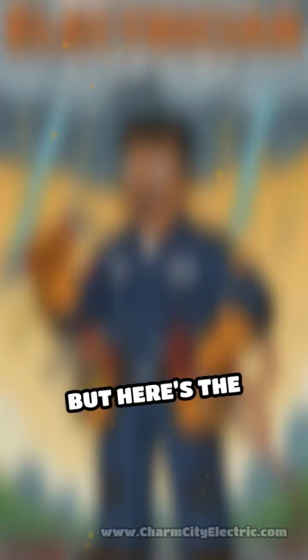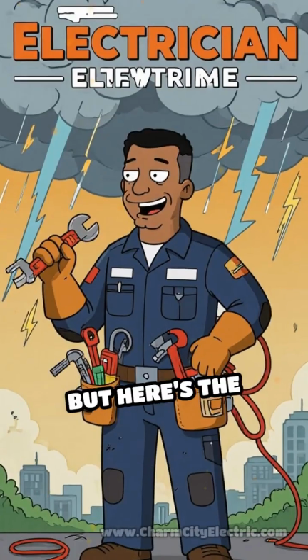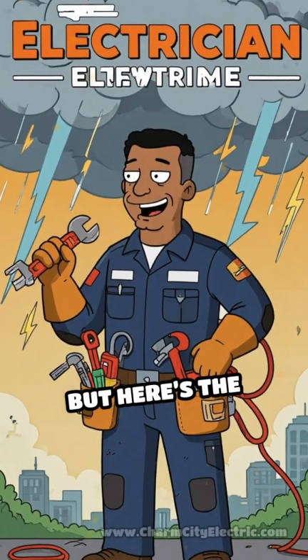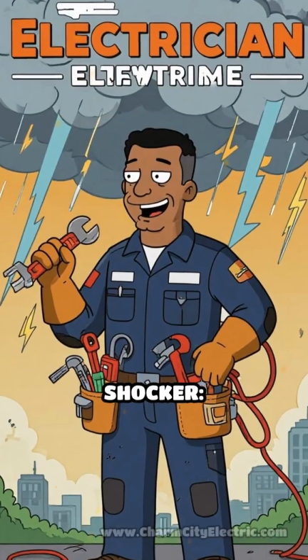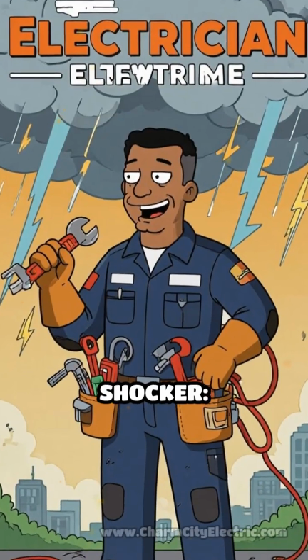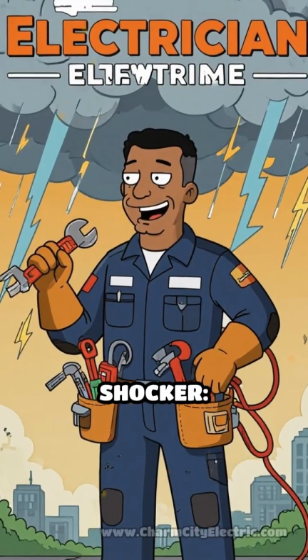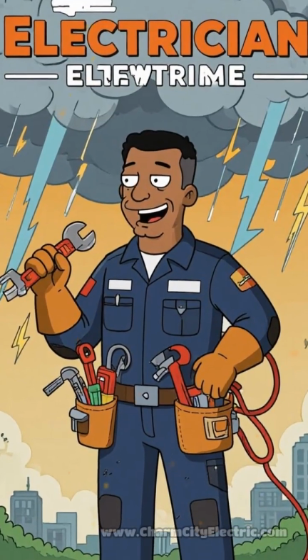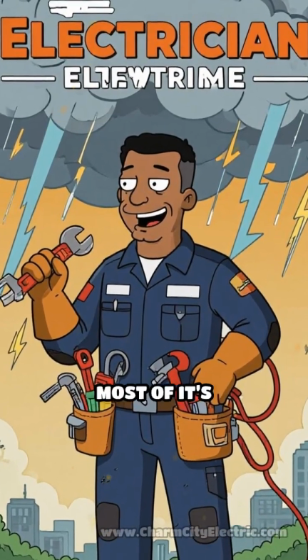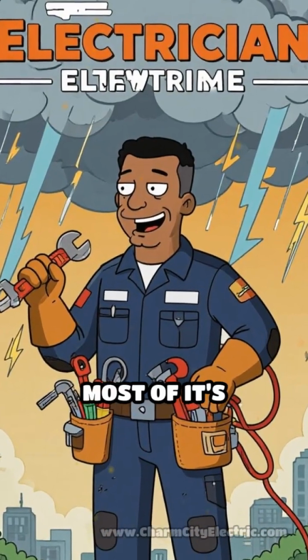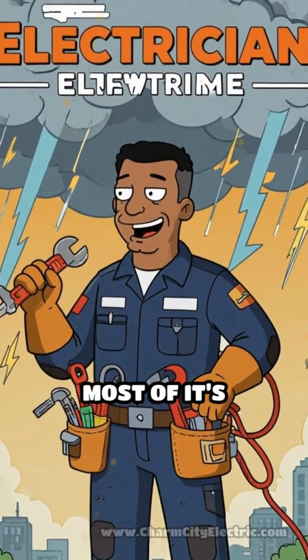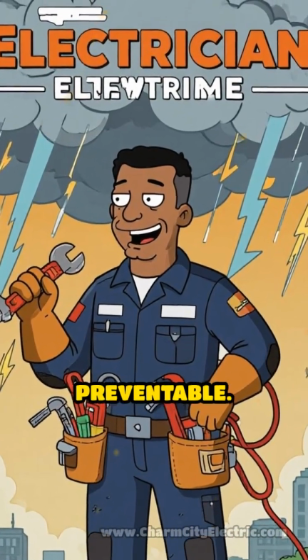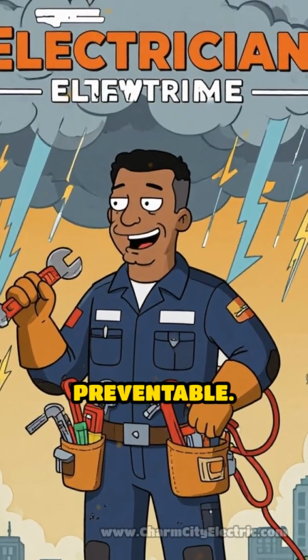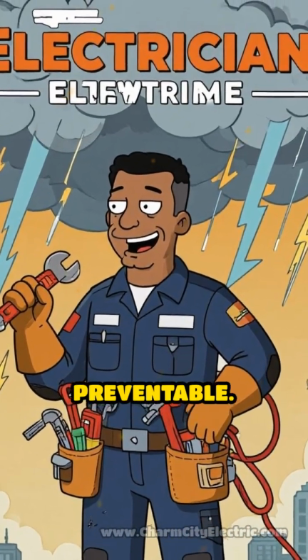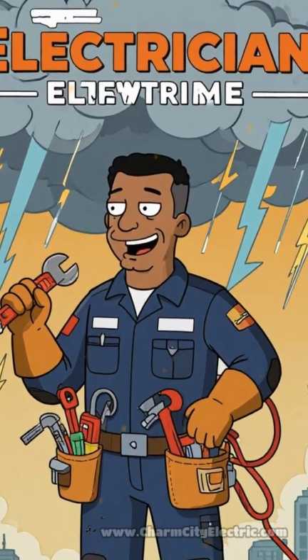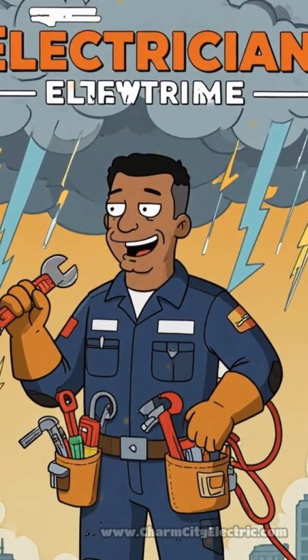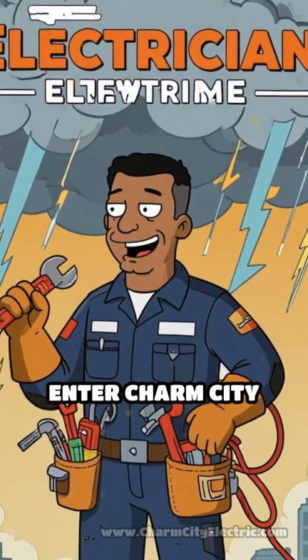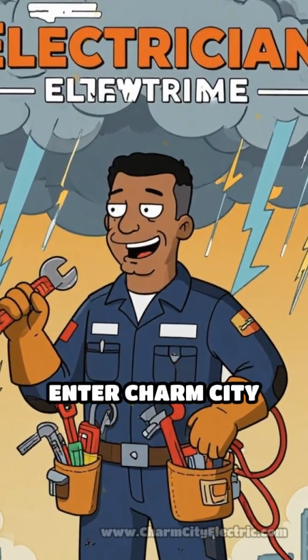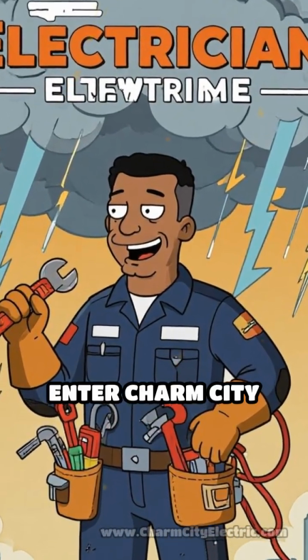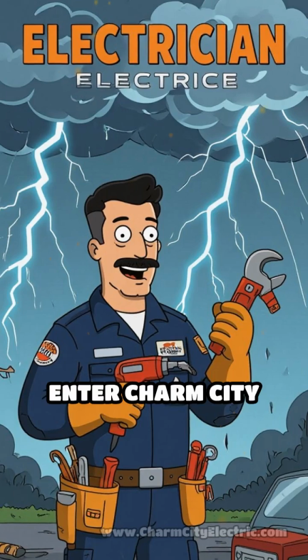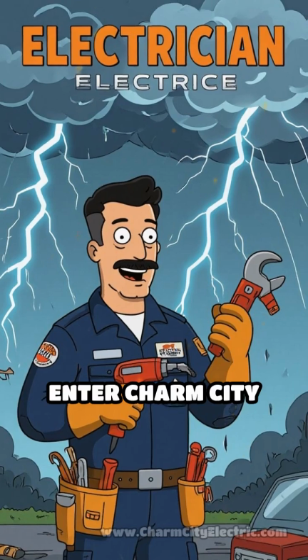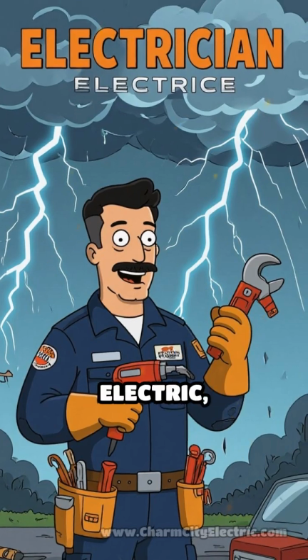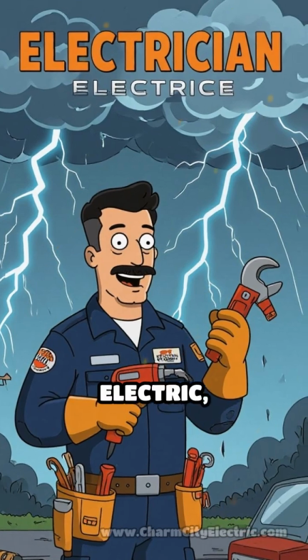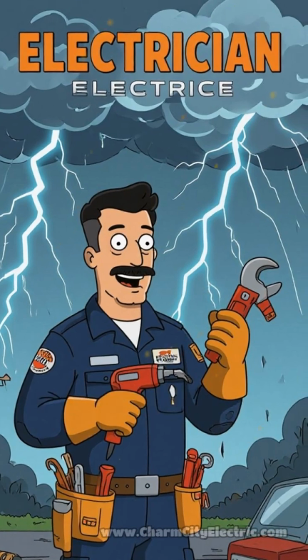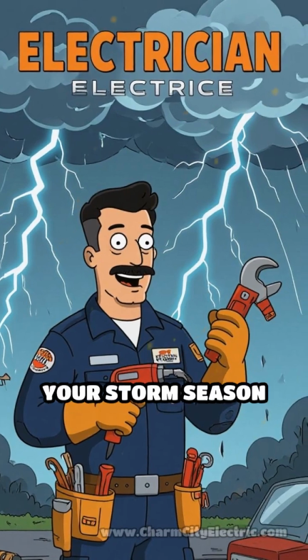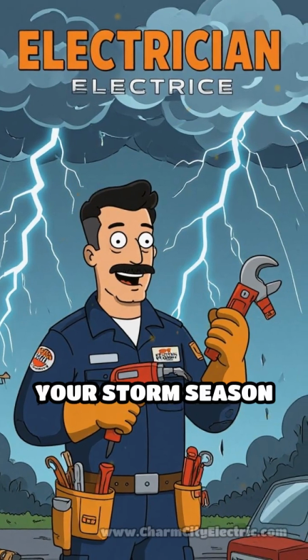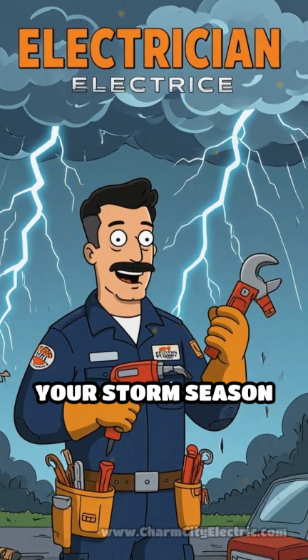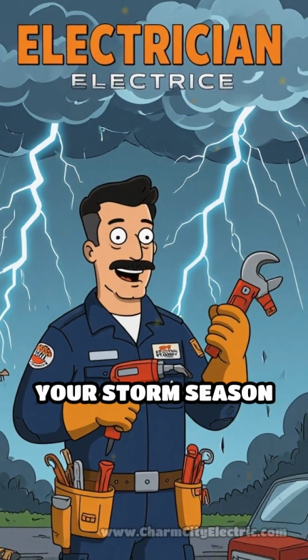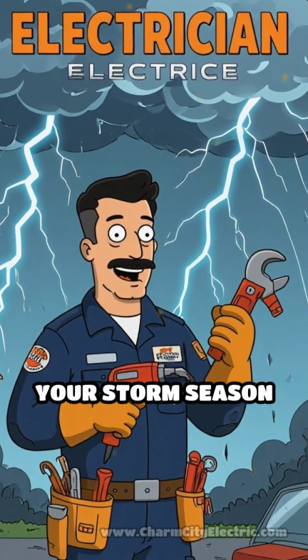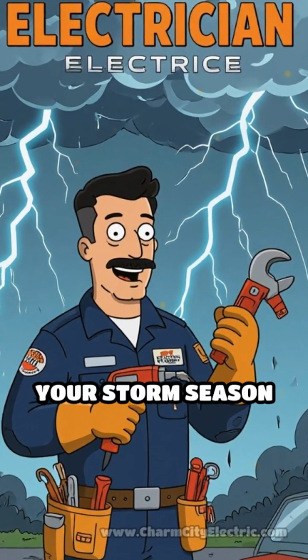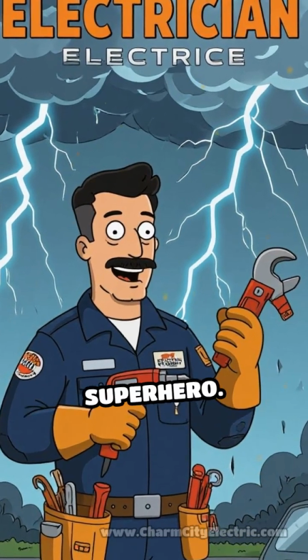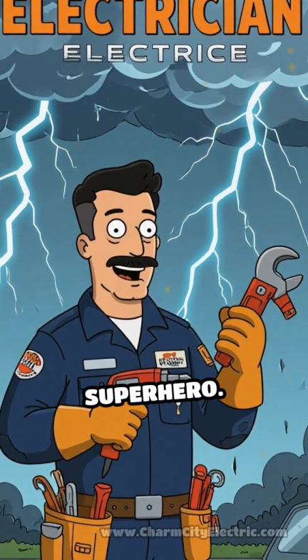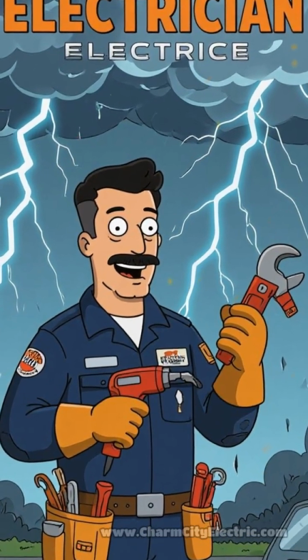But here's the shocker — most of it's preventable. Enter Charm City Electric, your storm season's superhero.